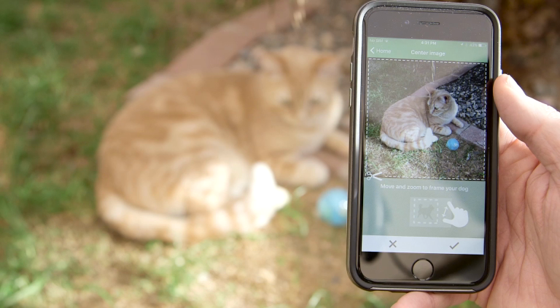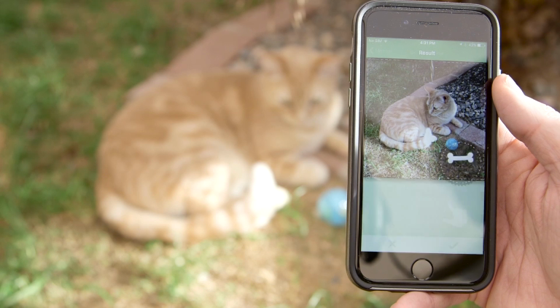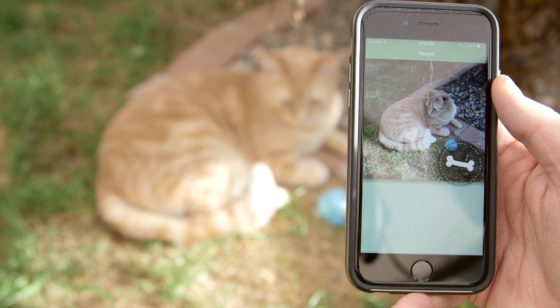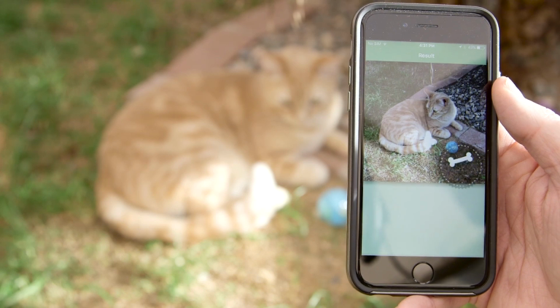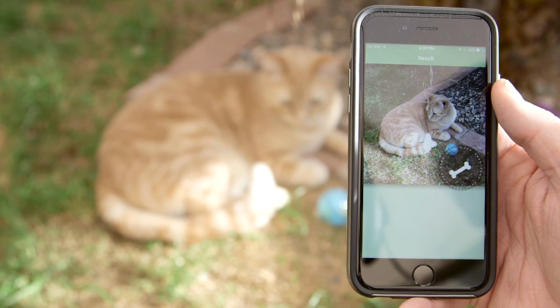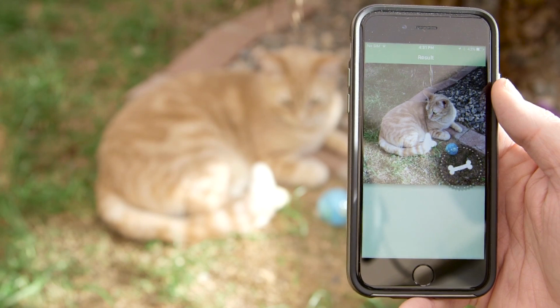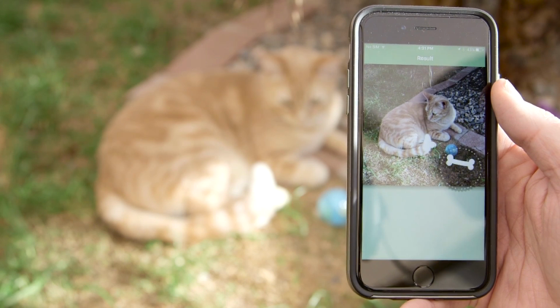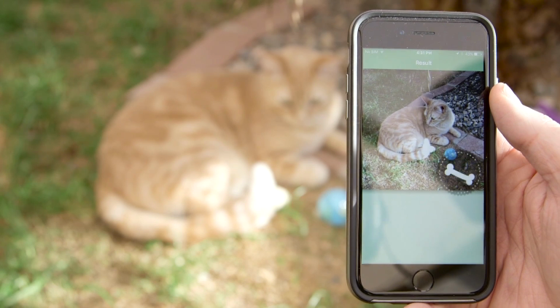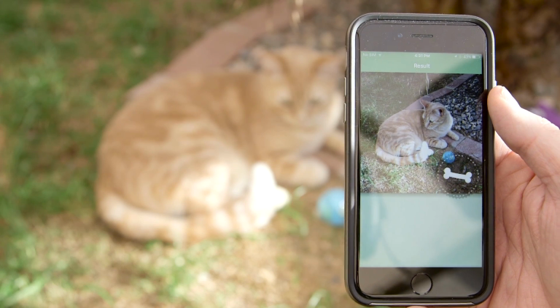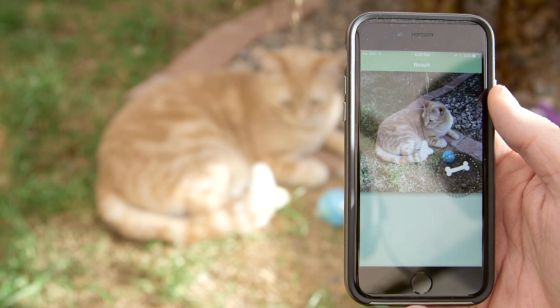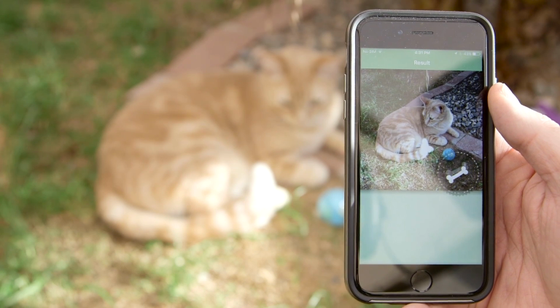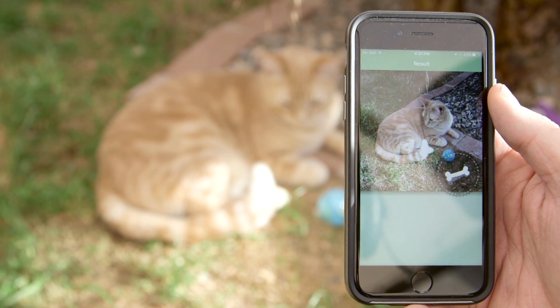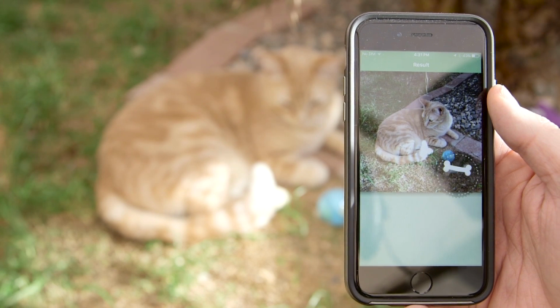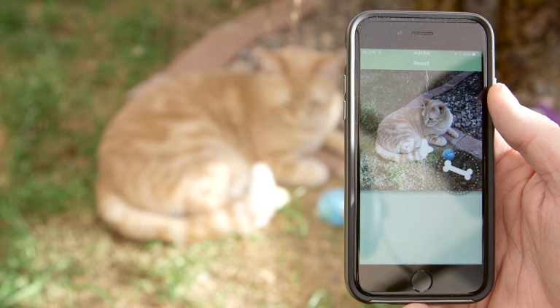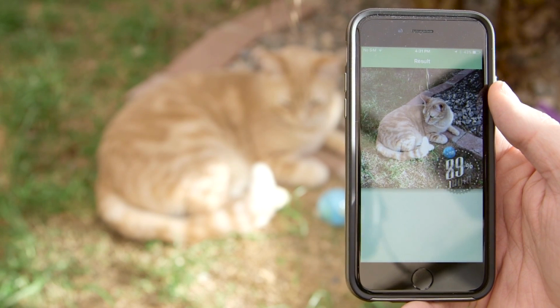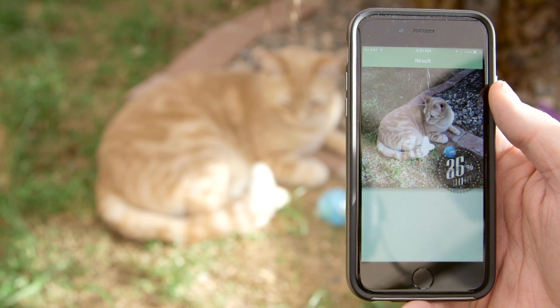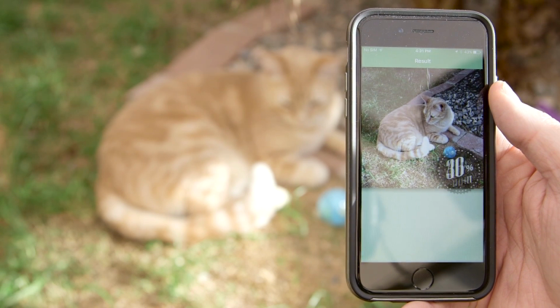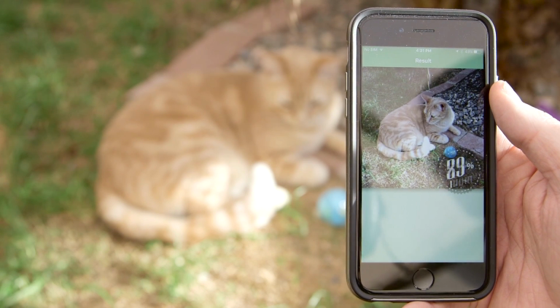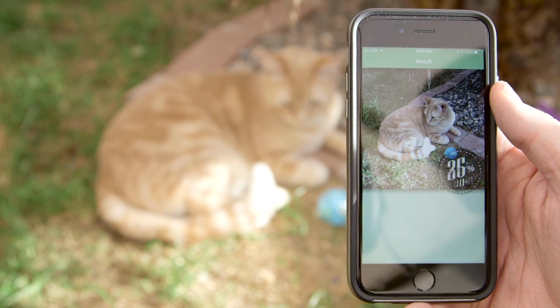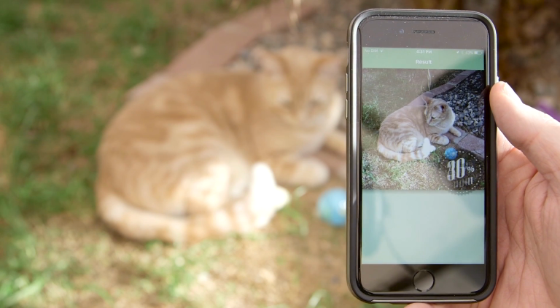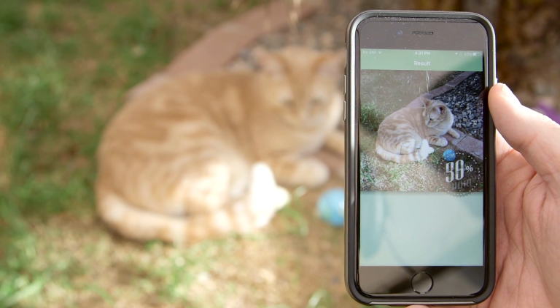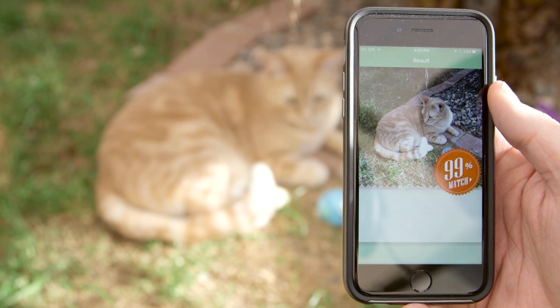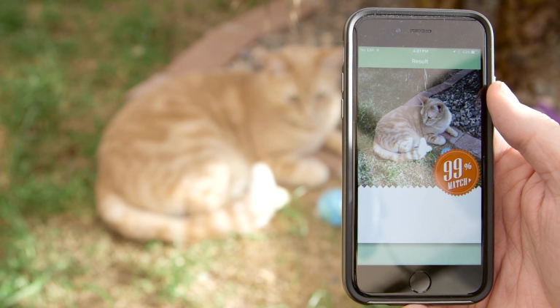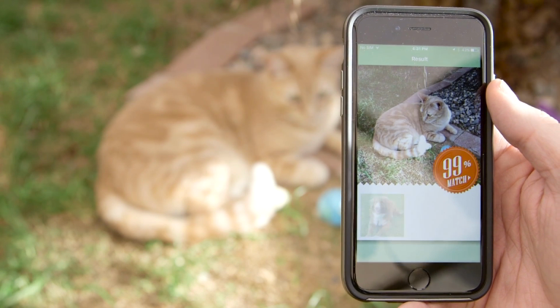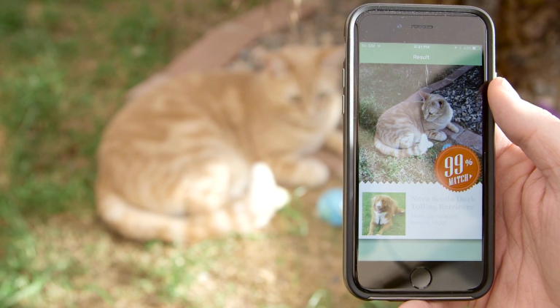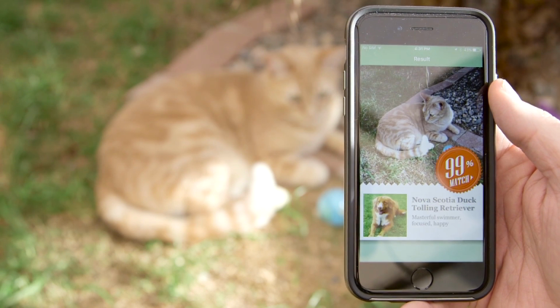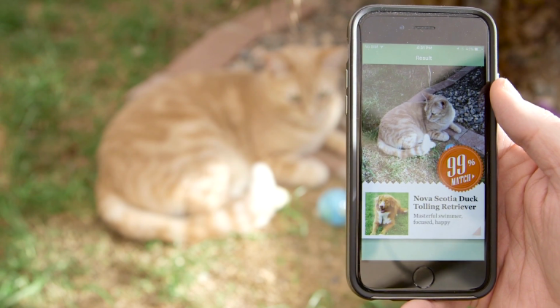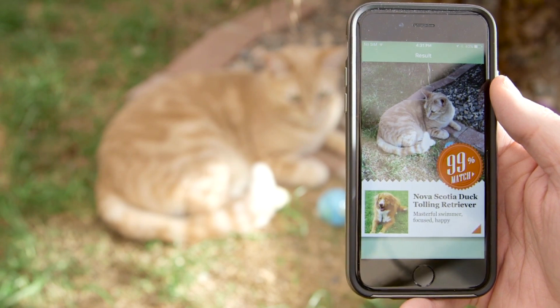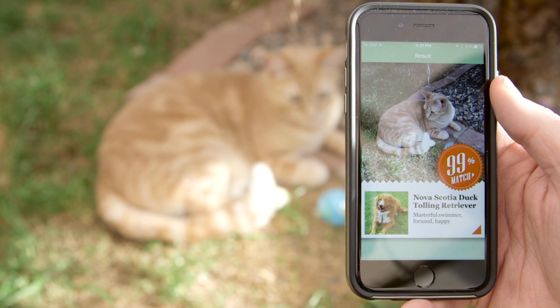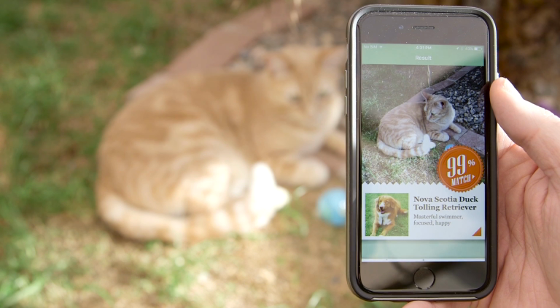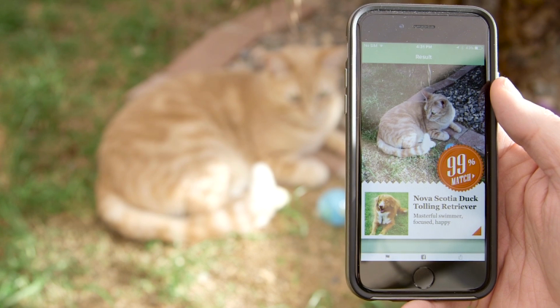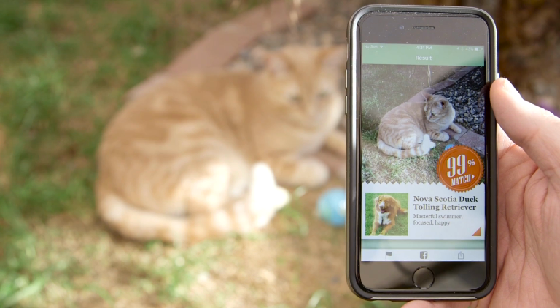Unfortunately, Fetch's identification prowess isn't always perfect, being straight up wrong quite often.